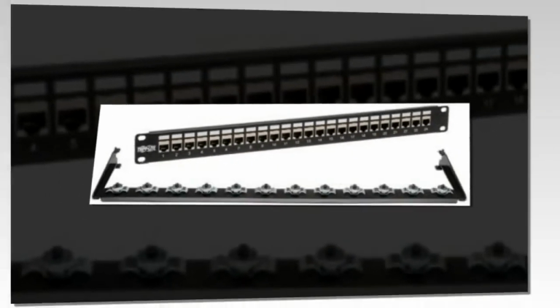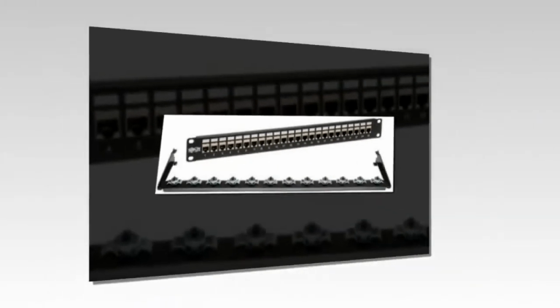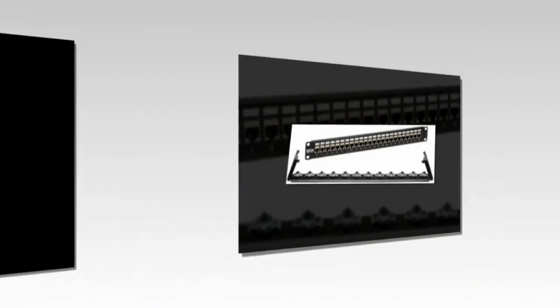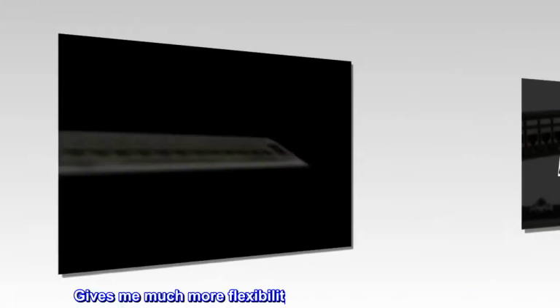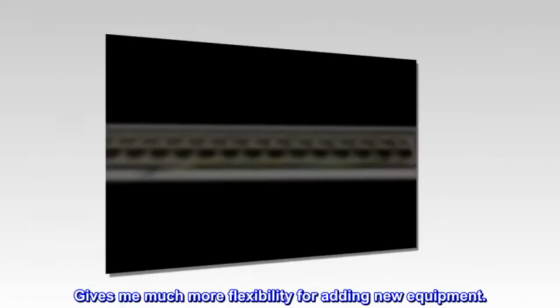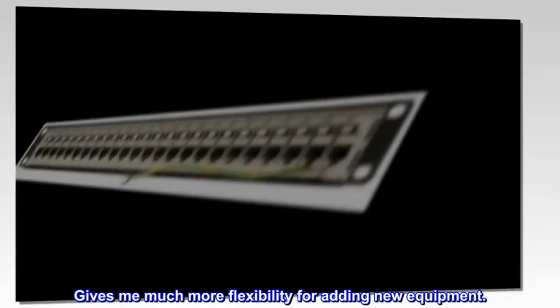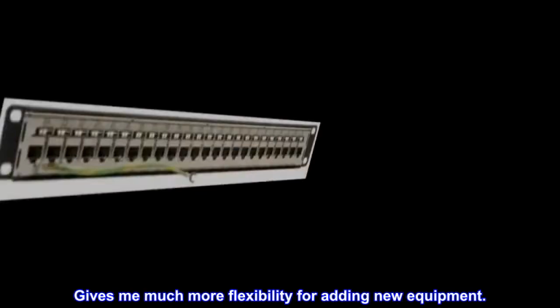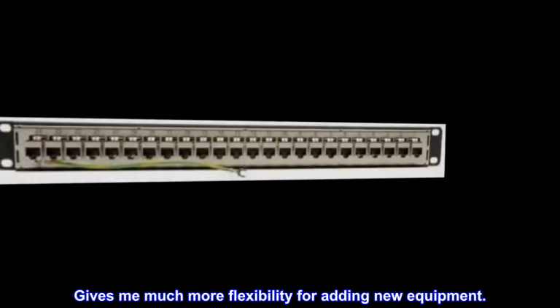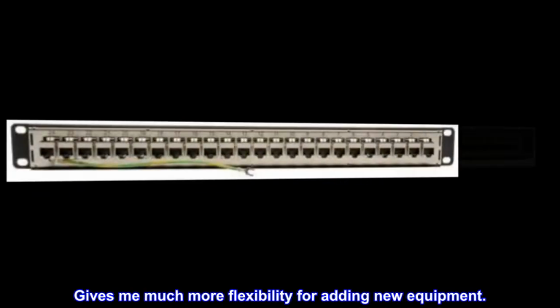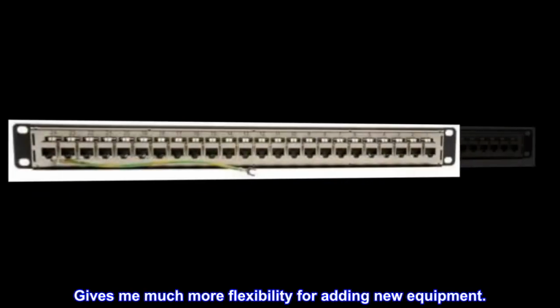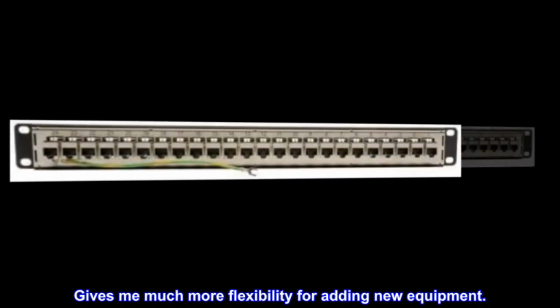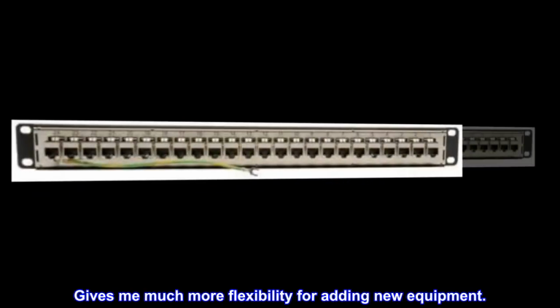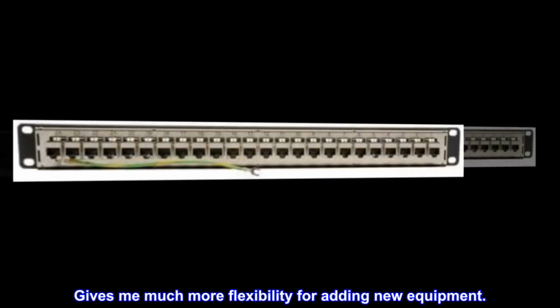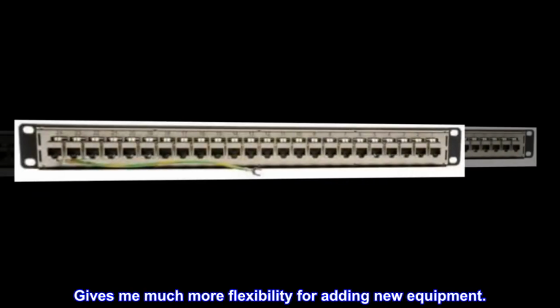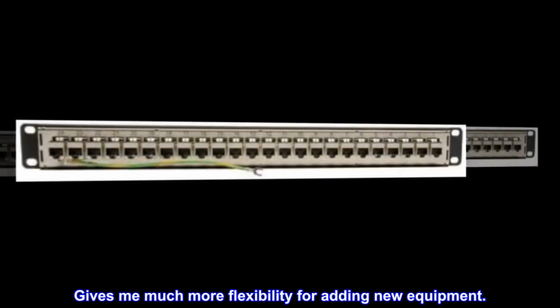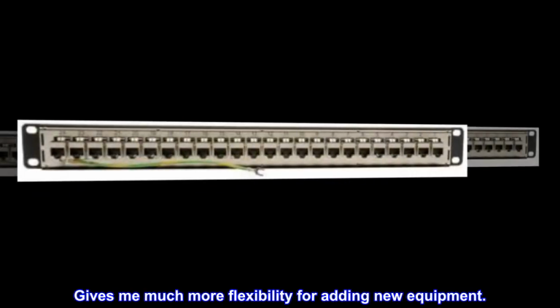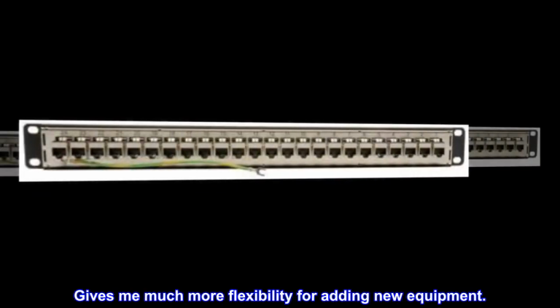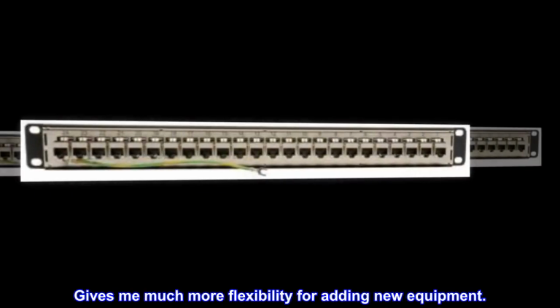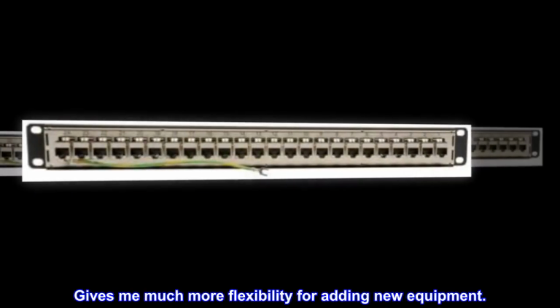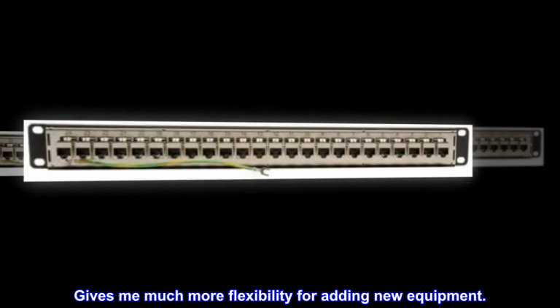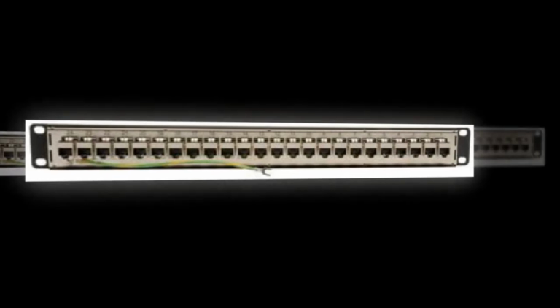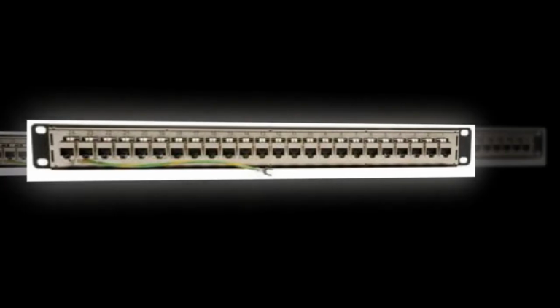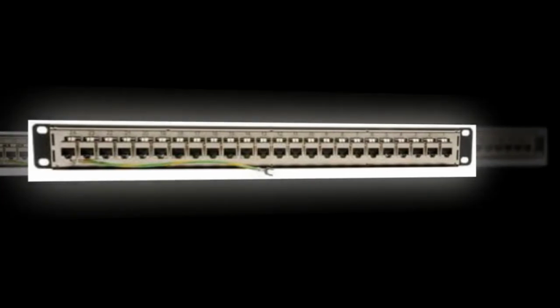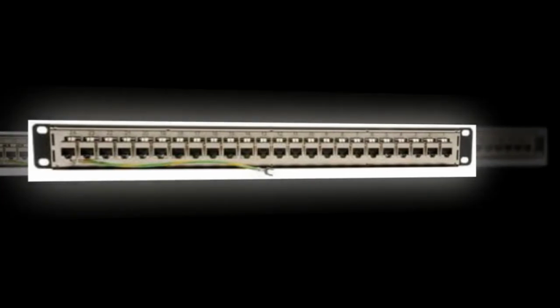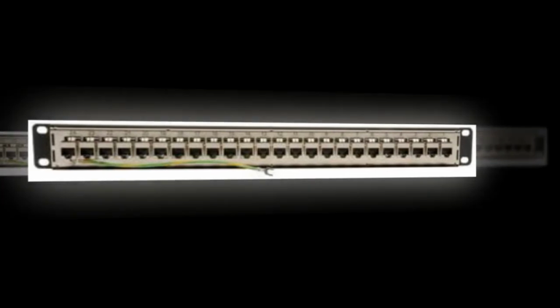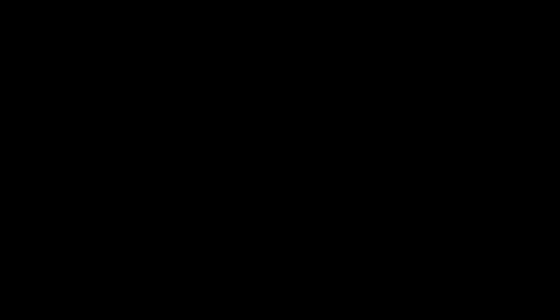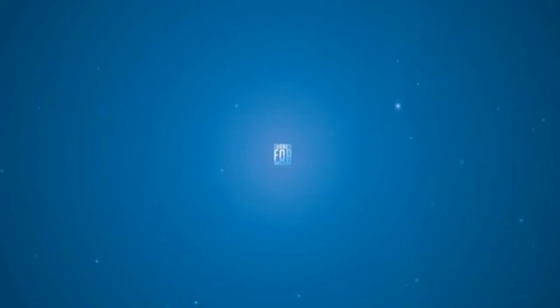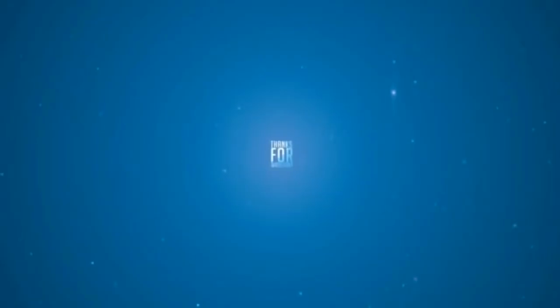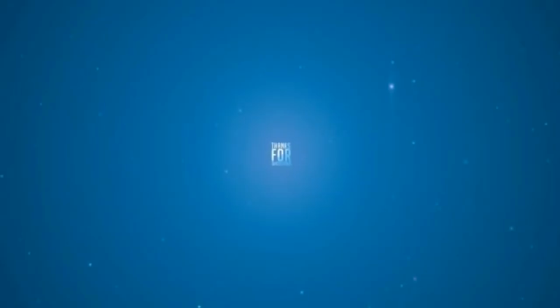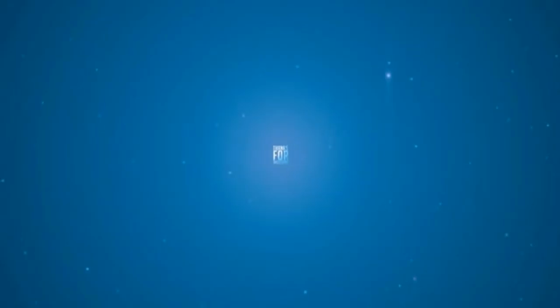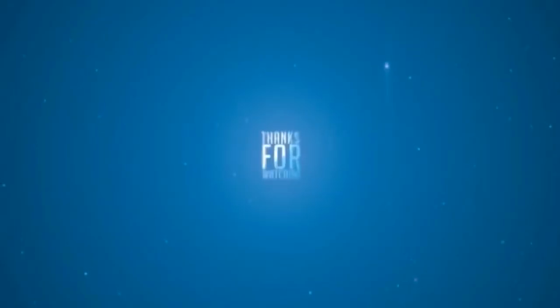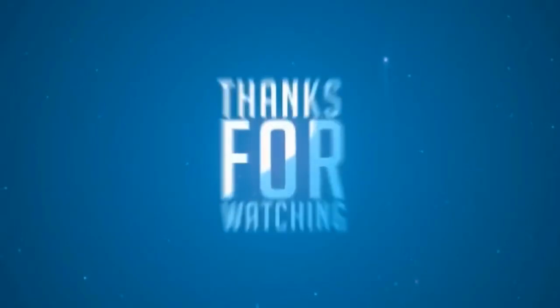Gives me much more flexibility for adding new equipment.